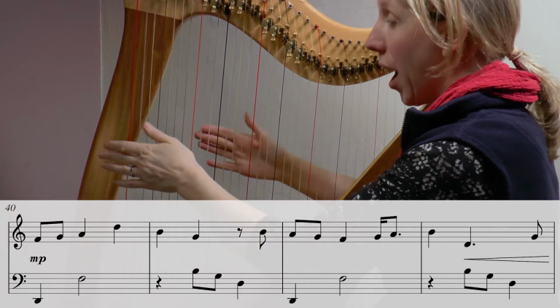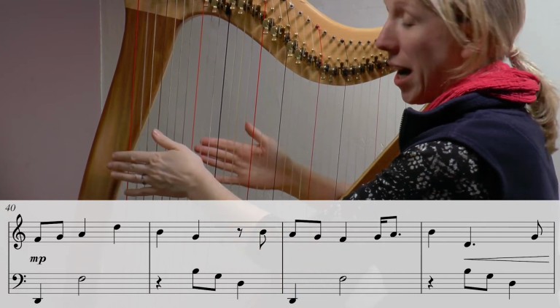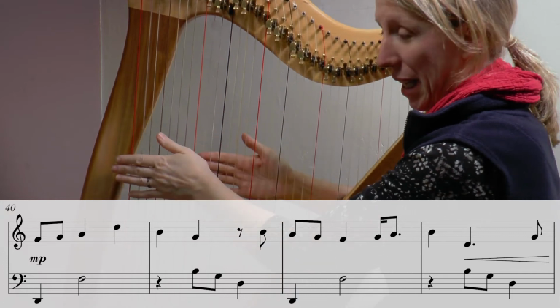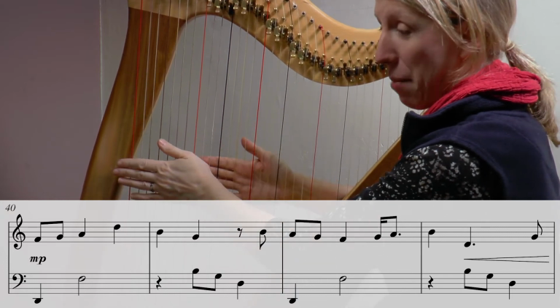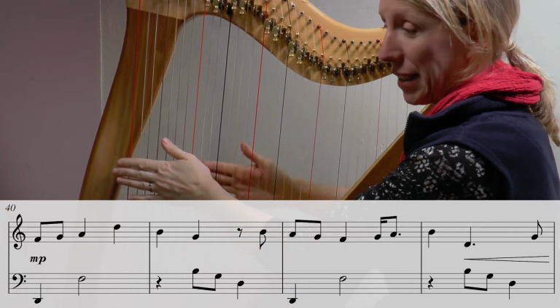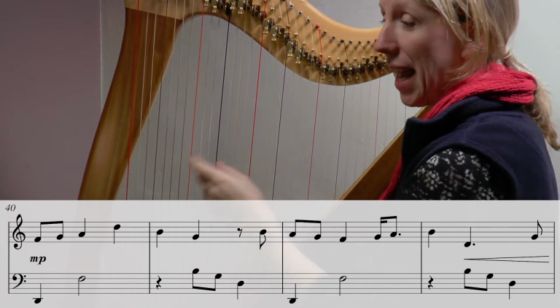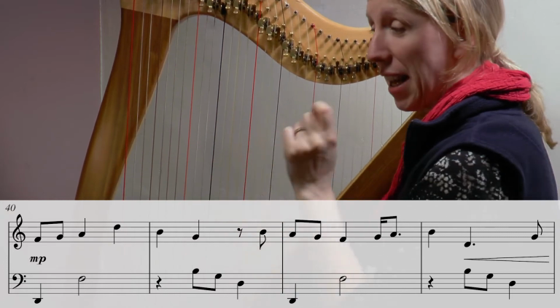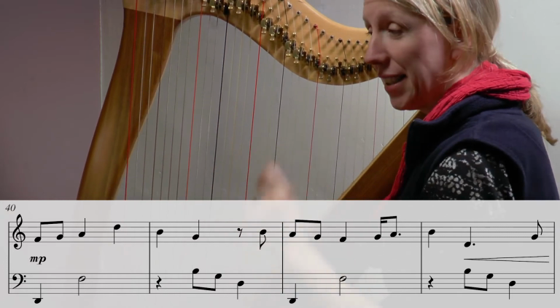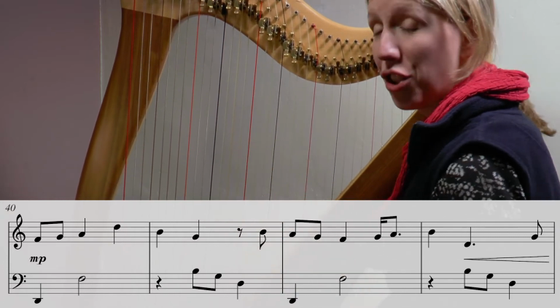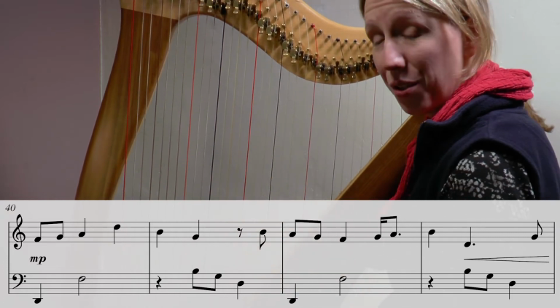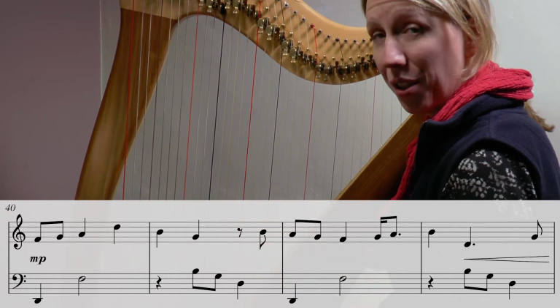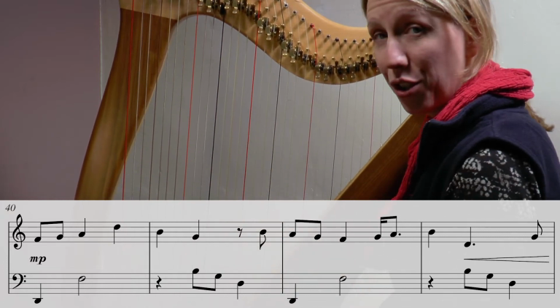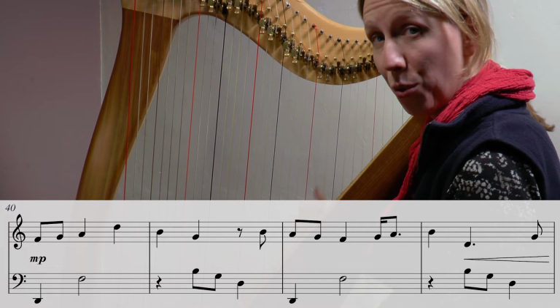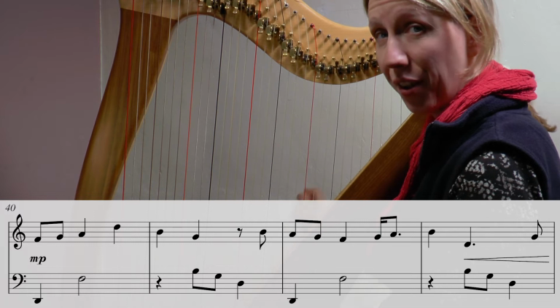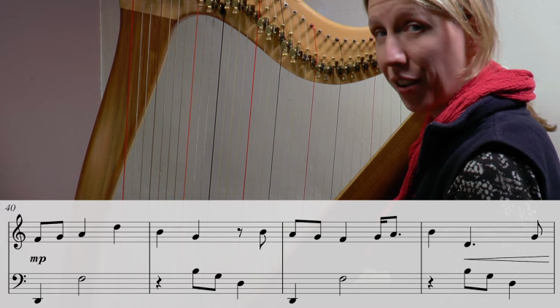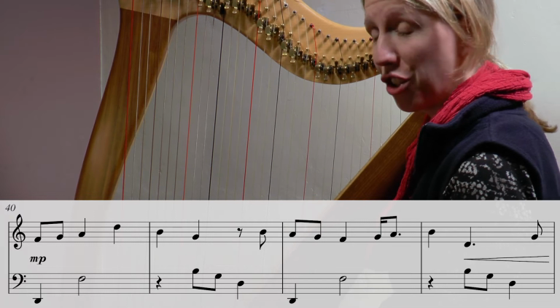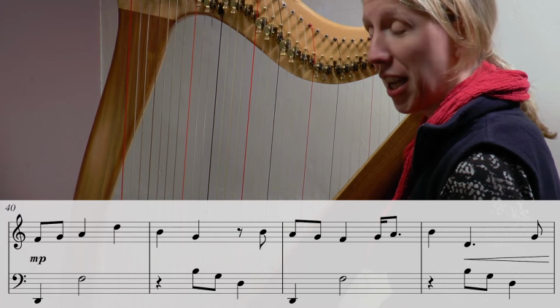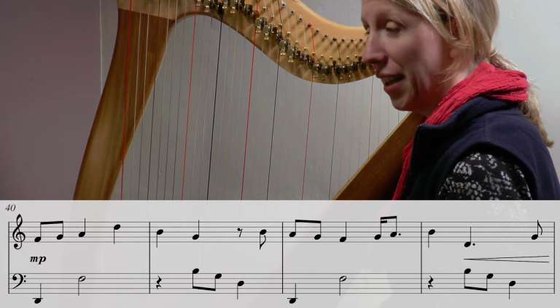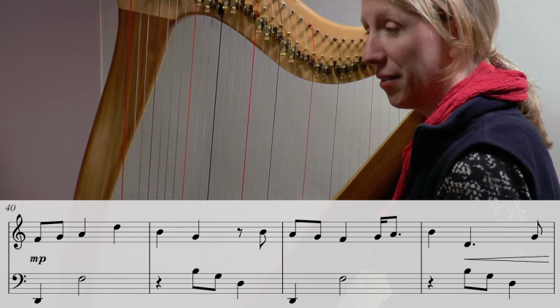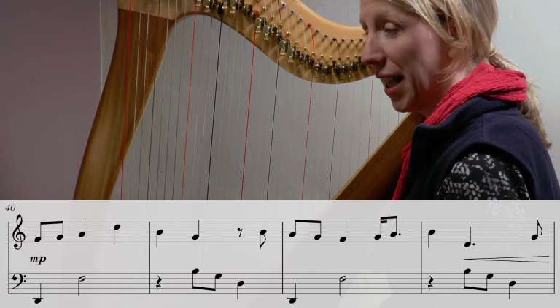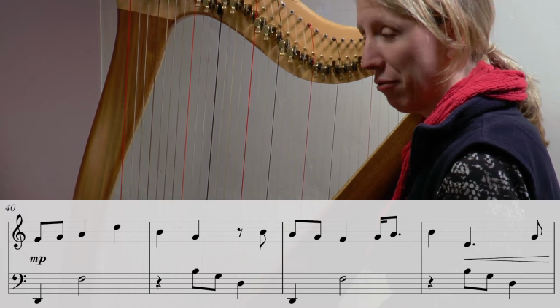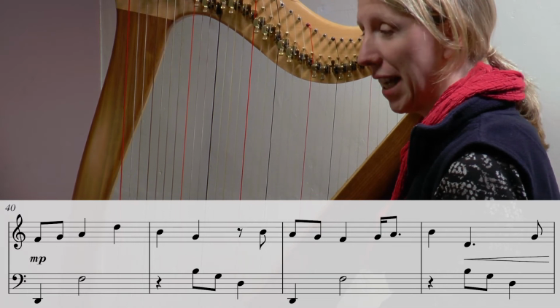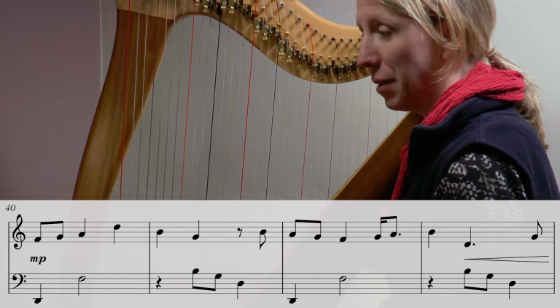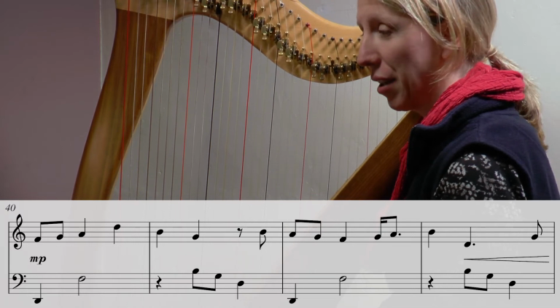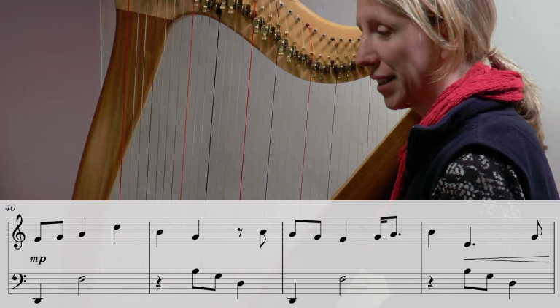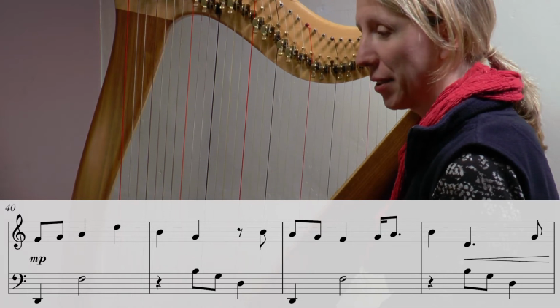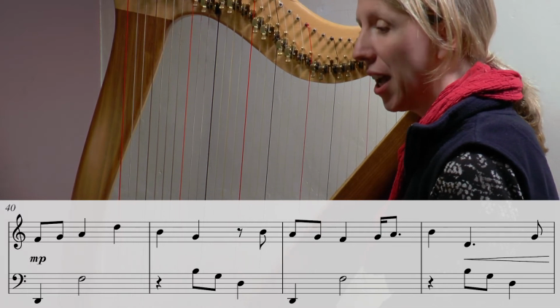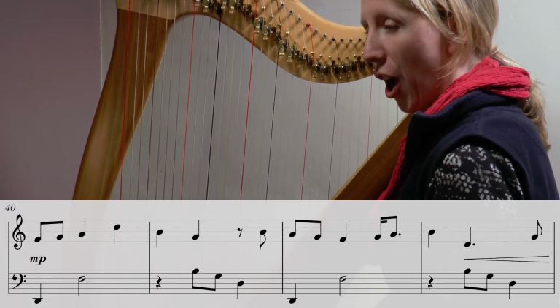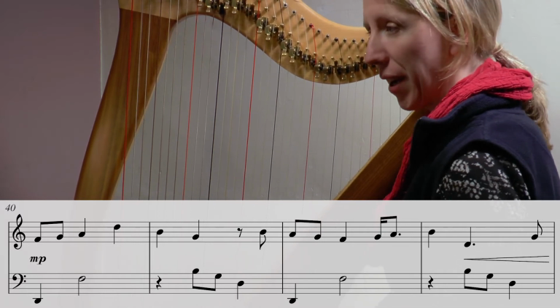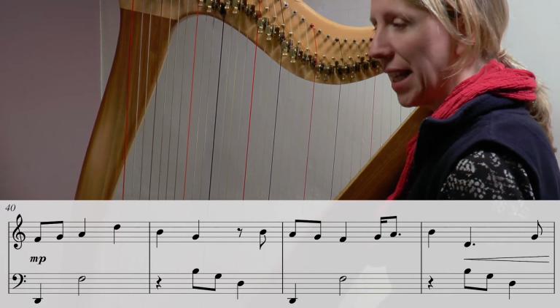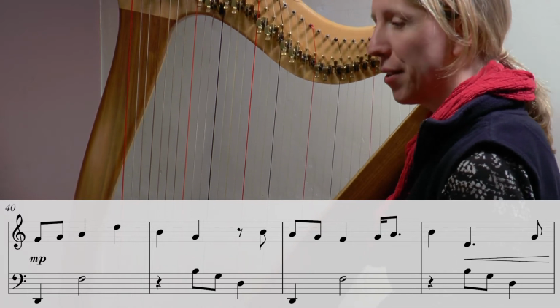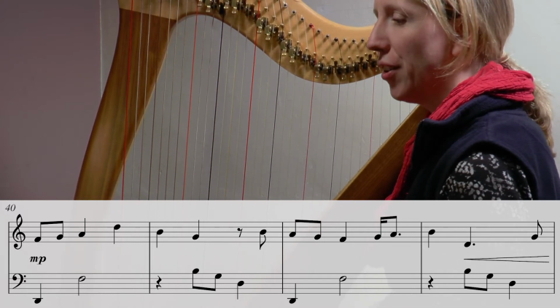I played that better there and I did choose to do the two one on that G A and that really helped me bring that out. Okay let's move on.